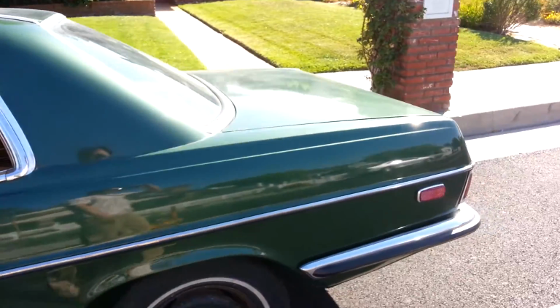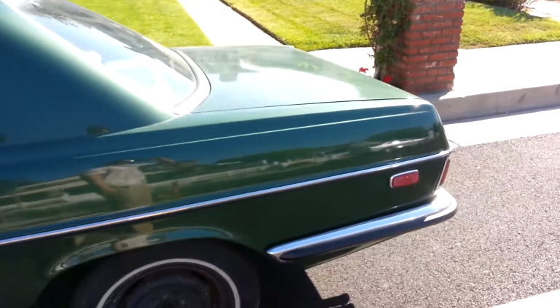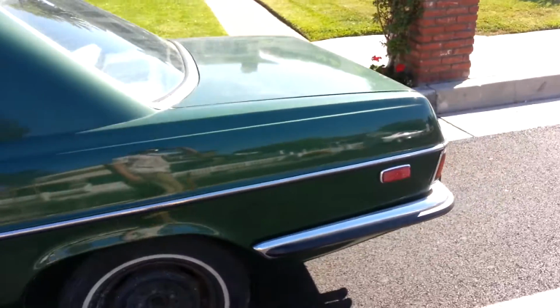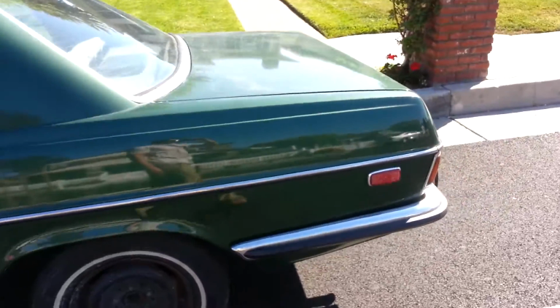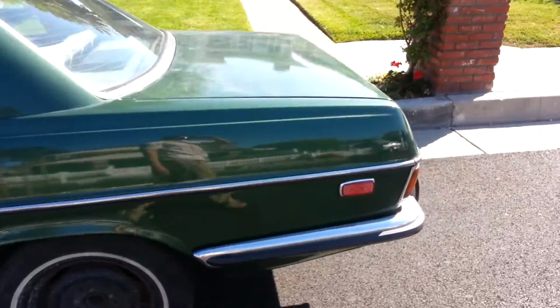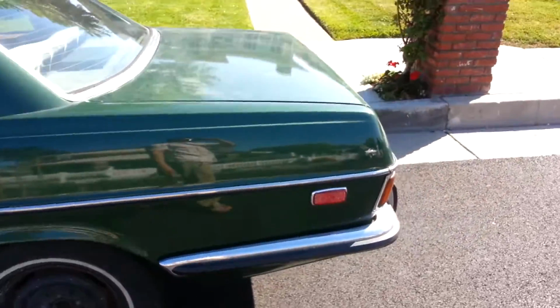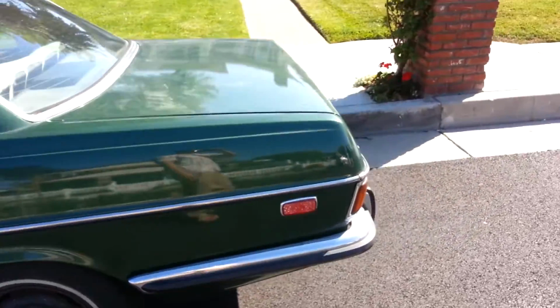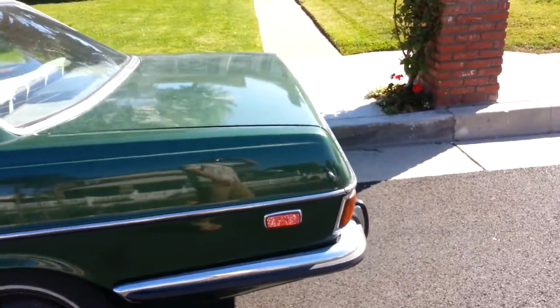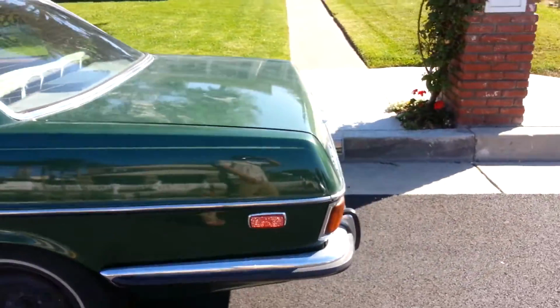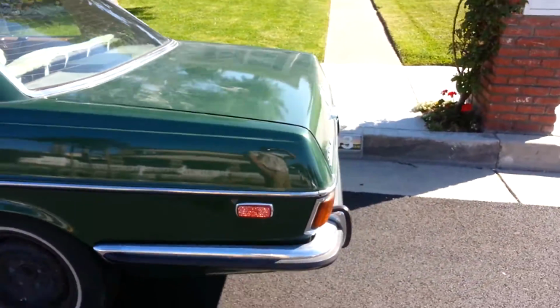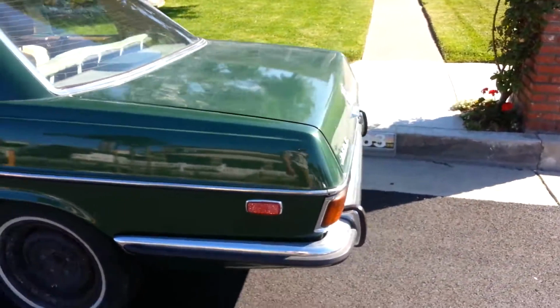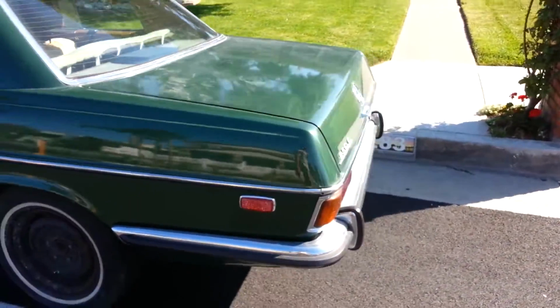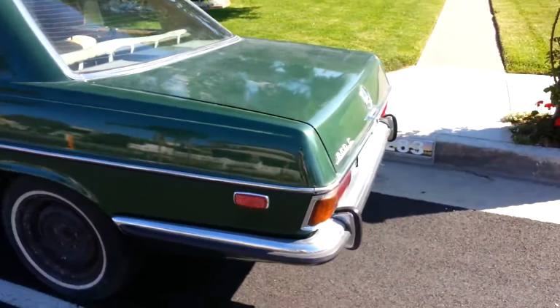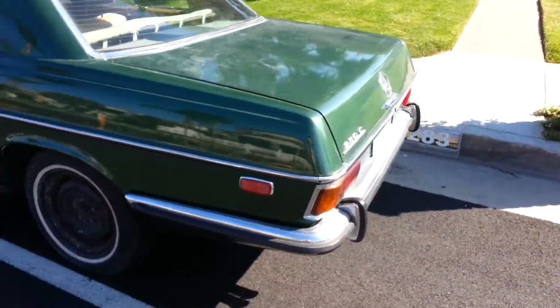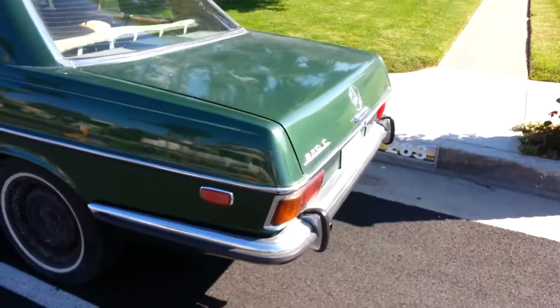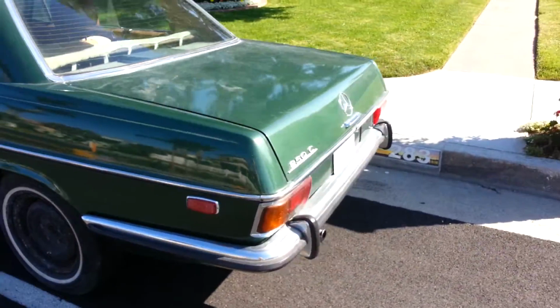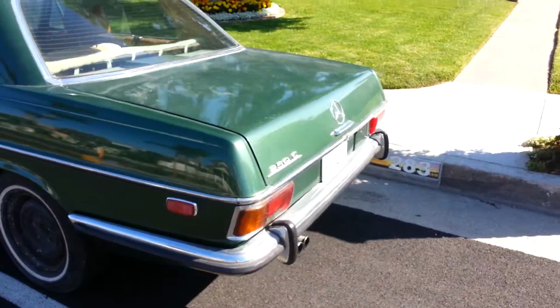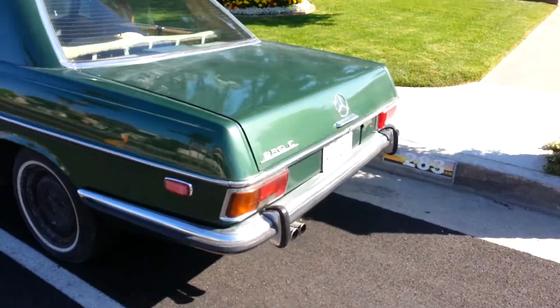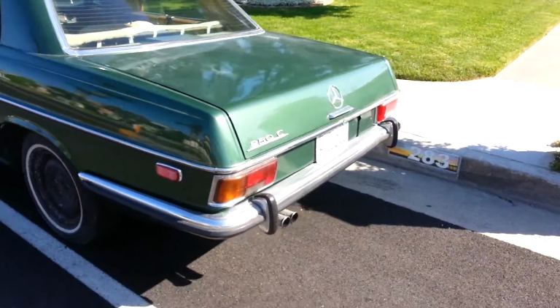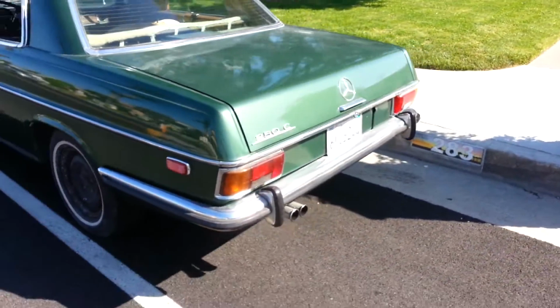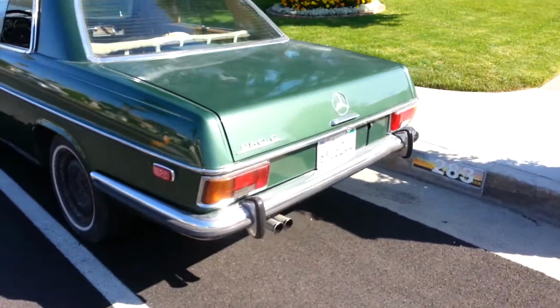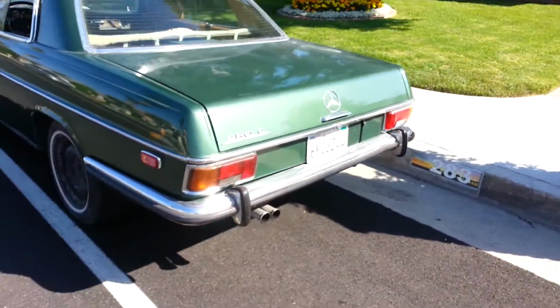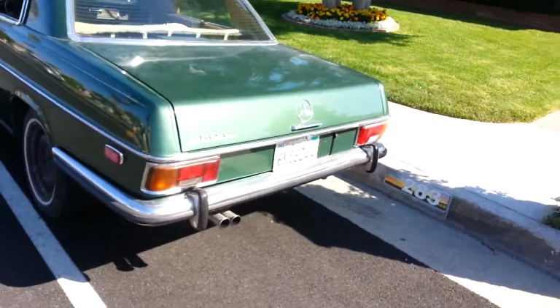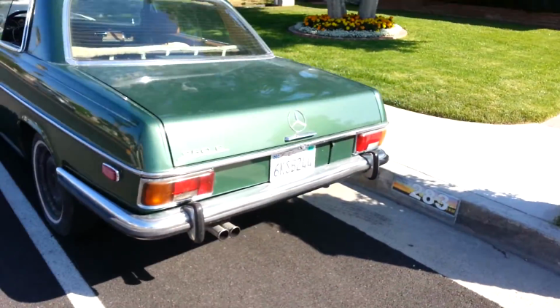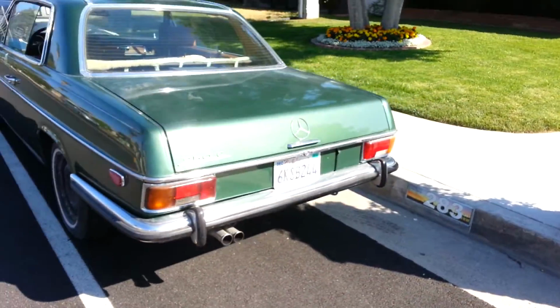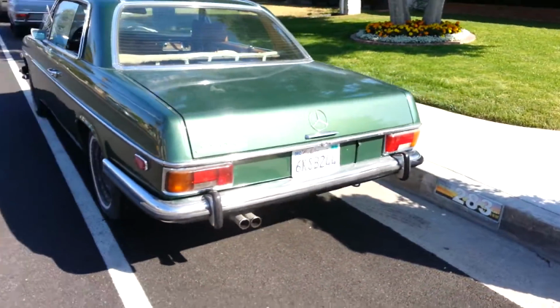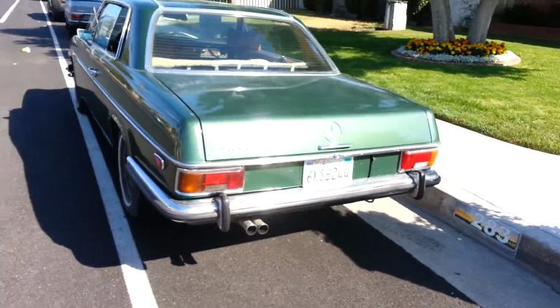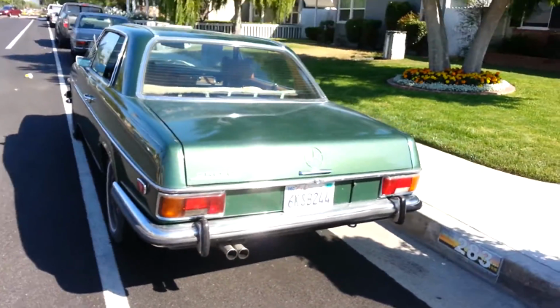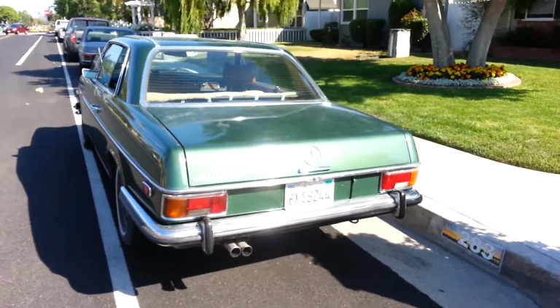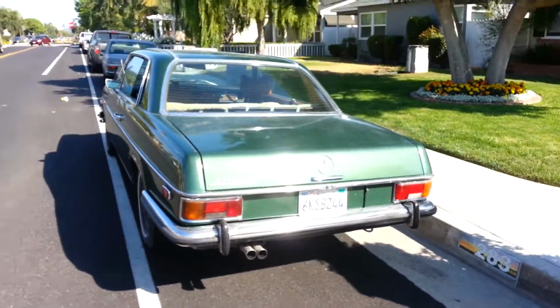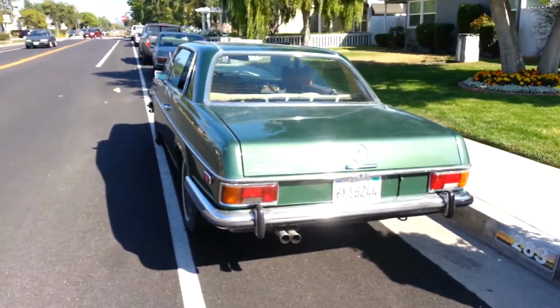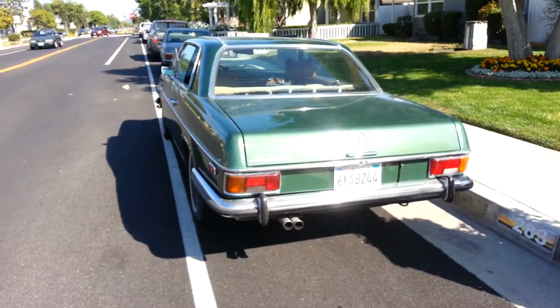It's a beautiful color — beautiful green, vintage color.